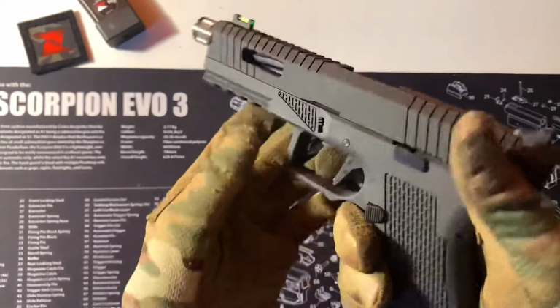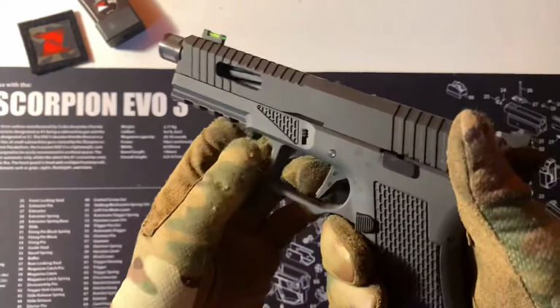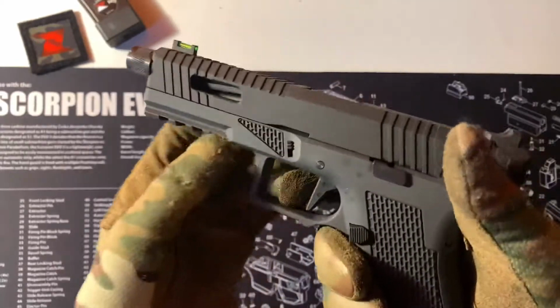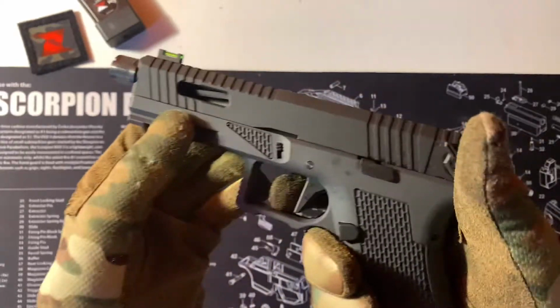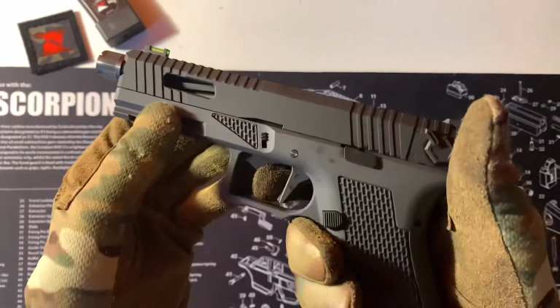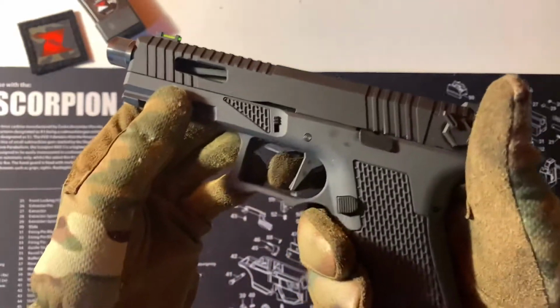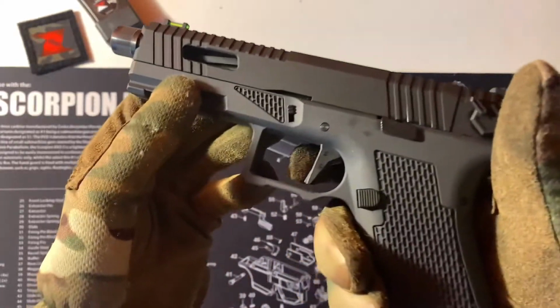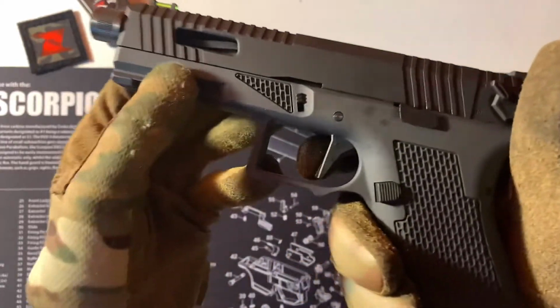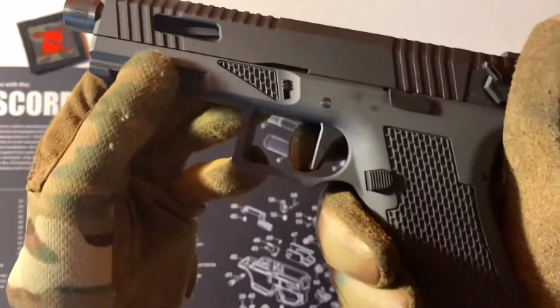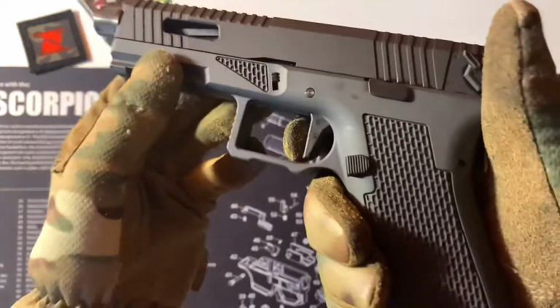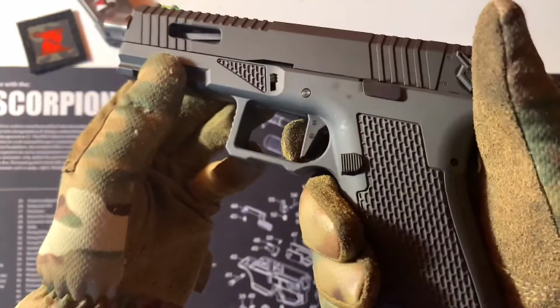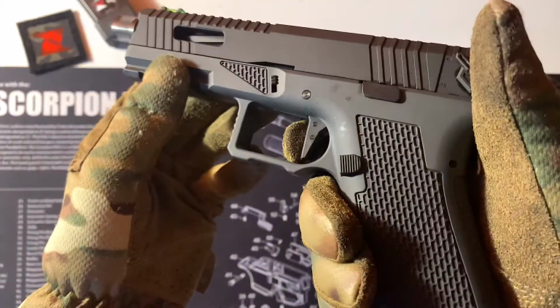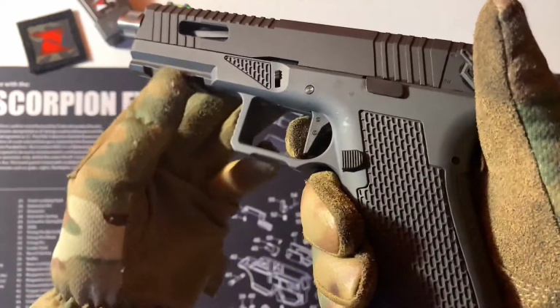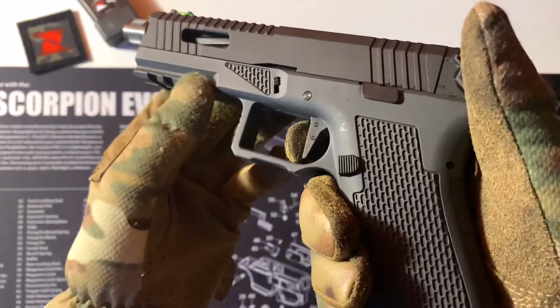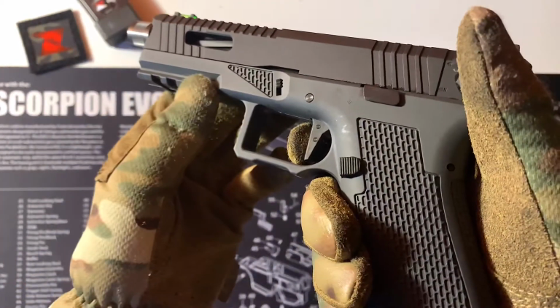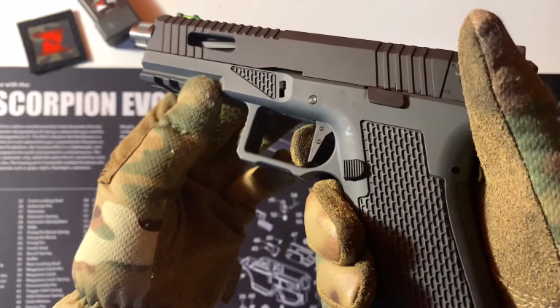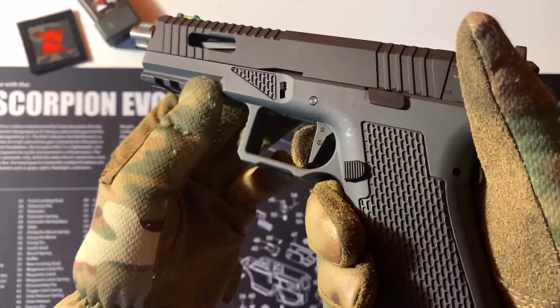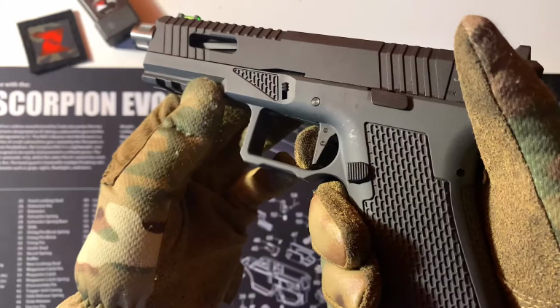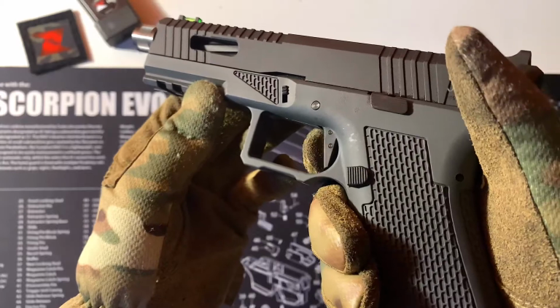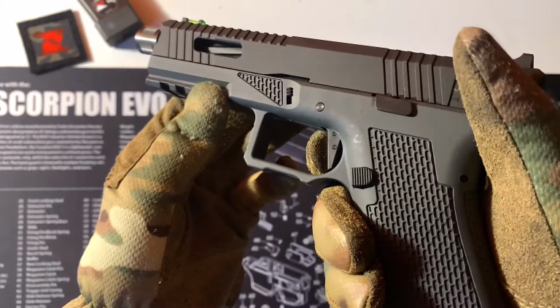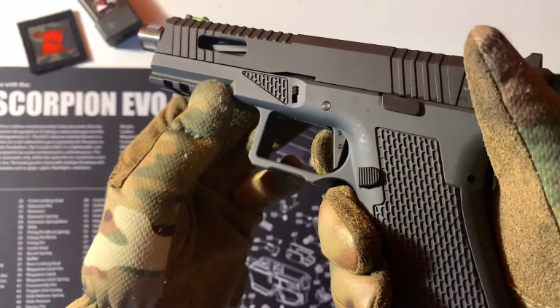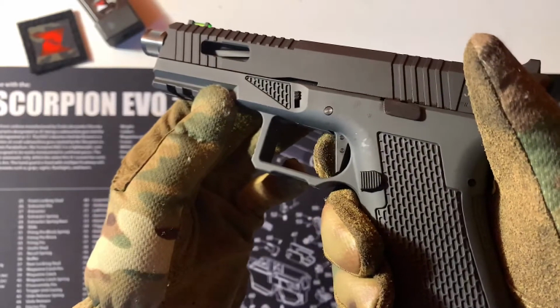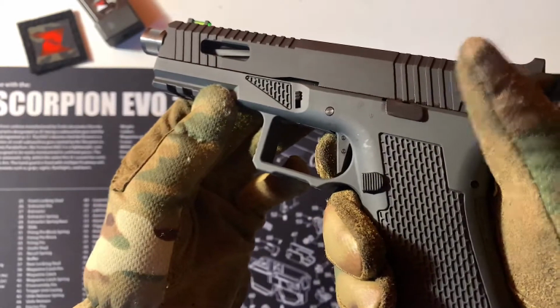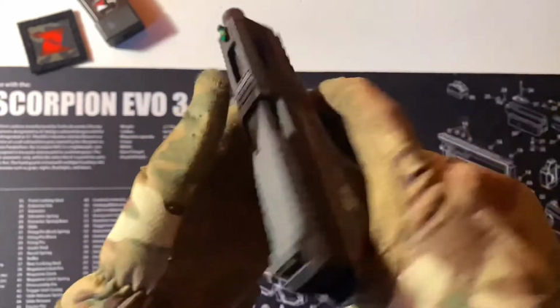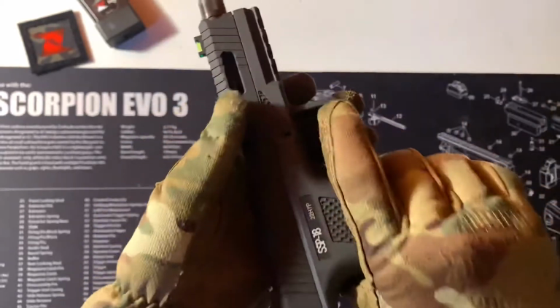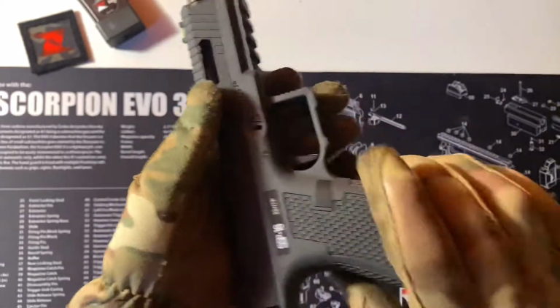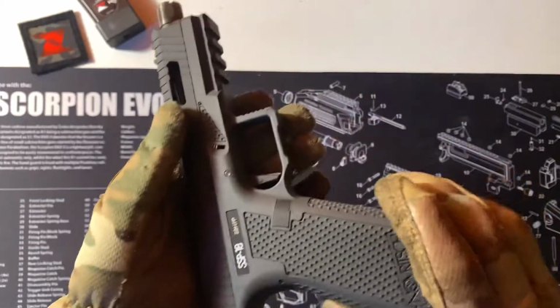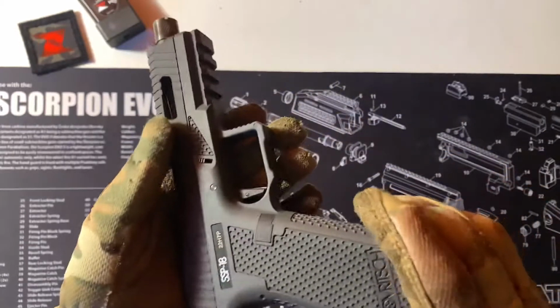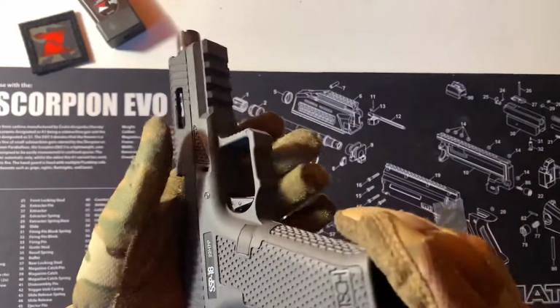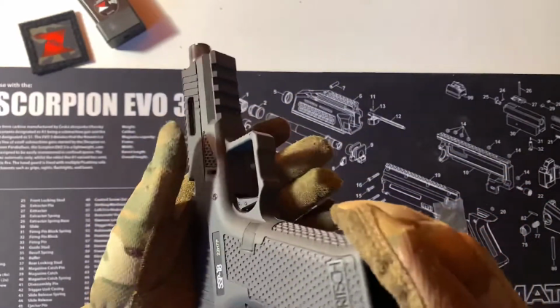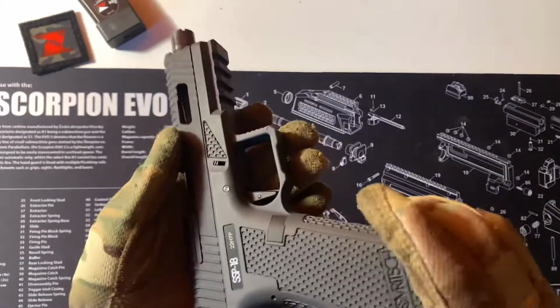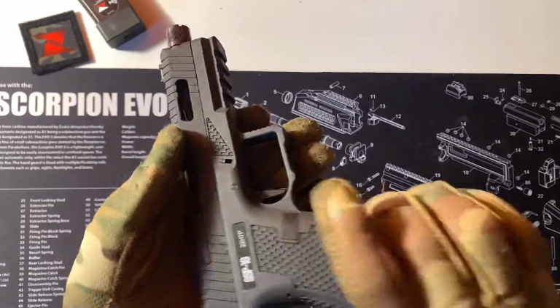Quite a nice slide and then your trigger — quite snappy. That's impressive.